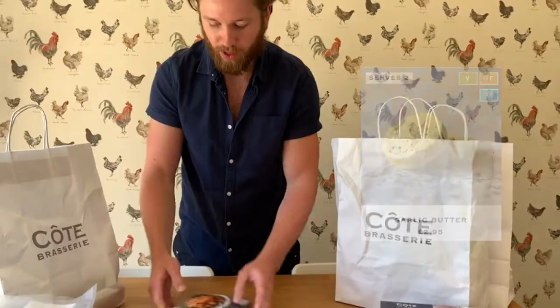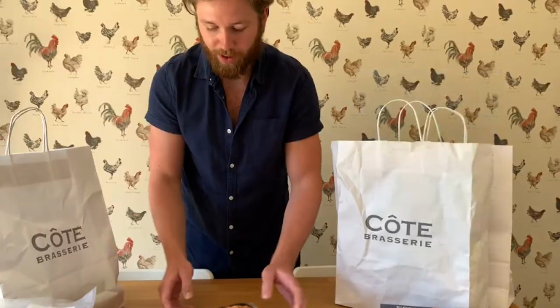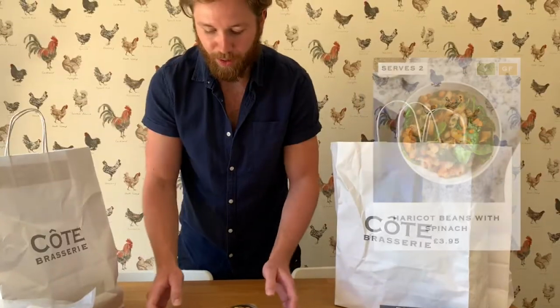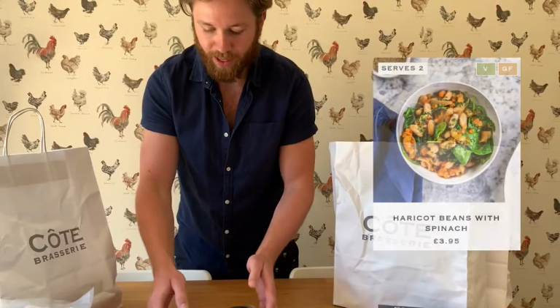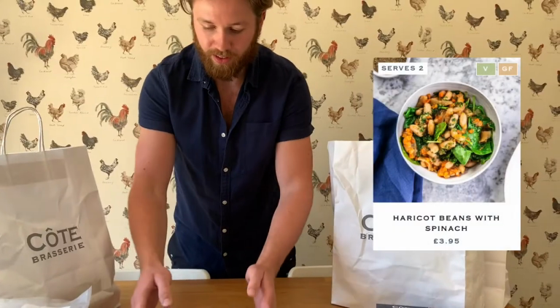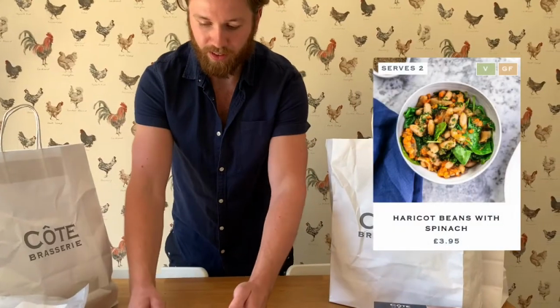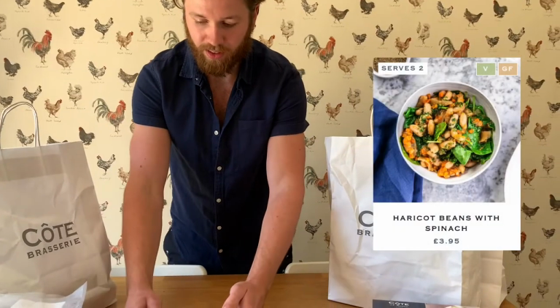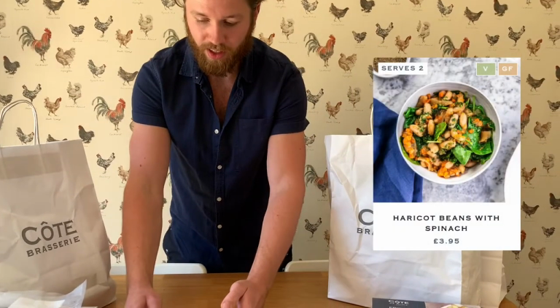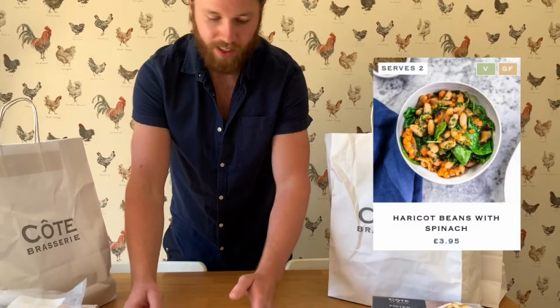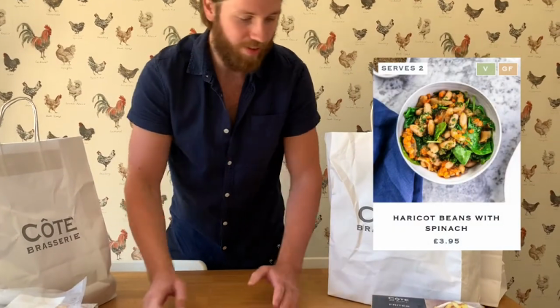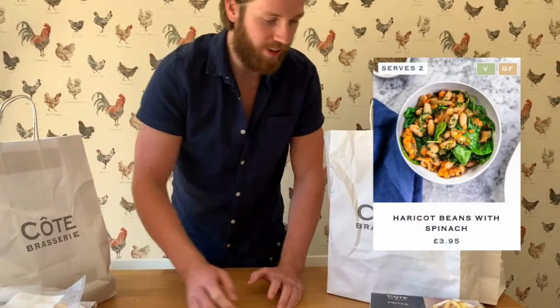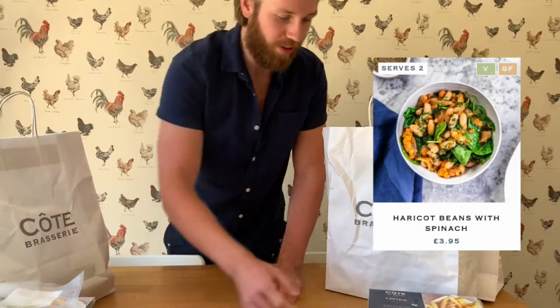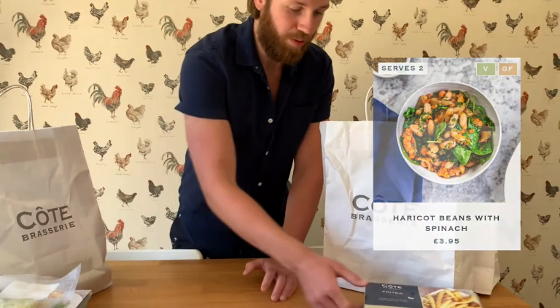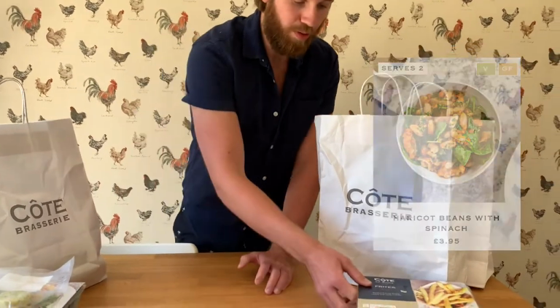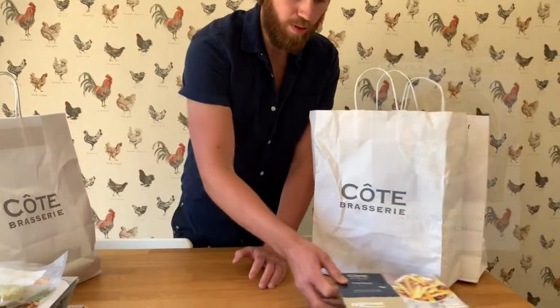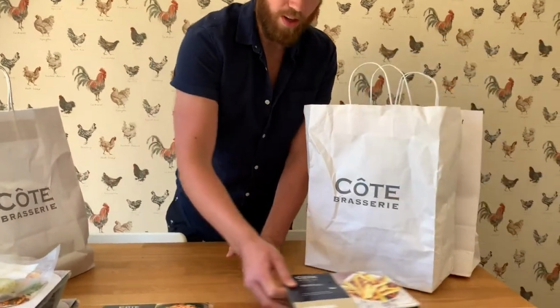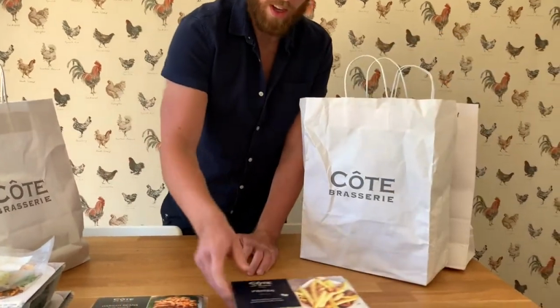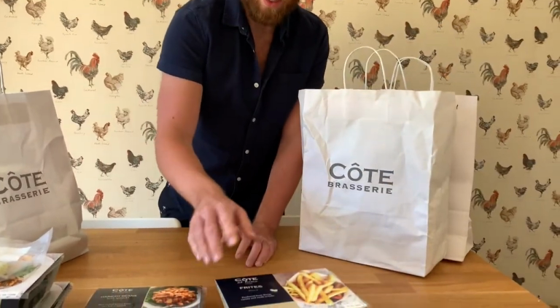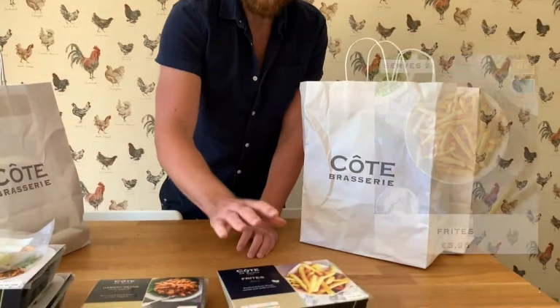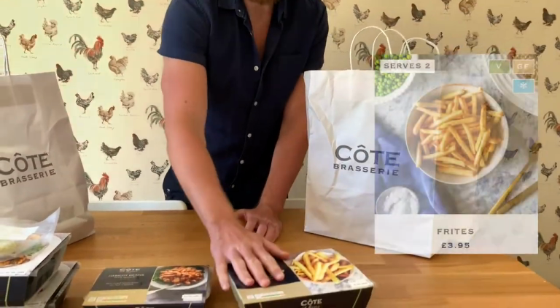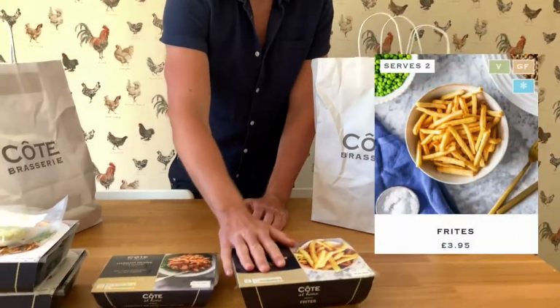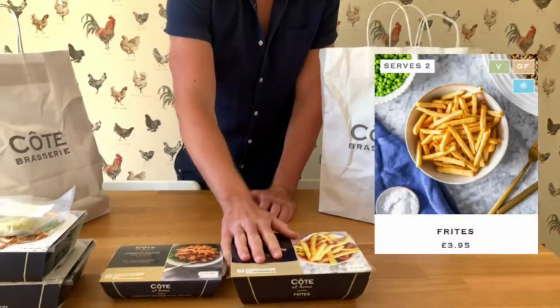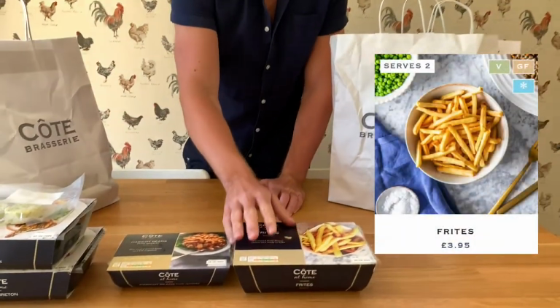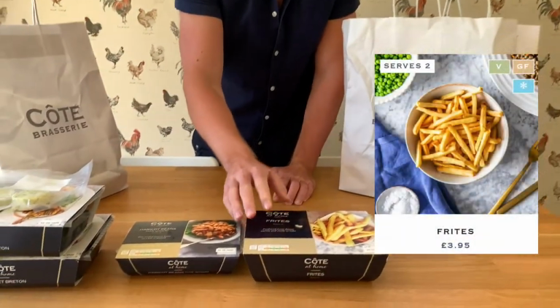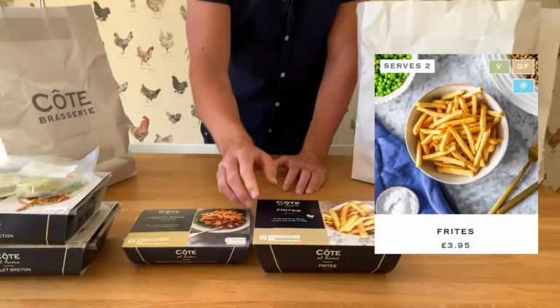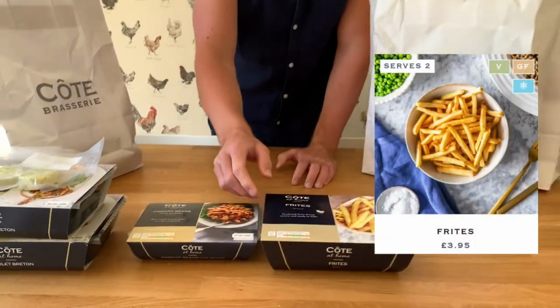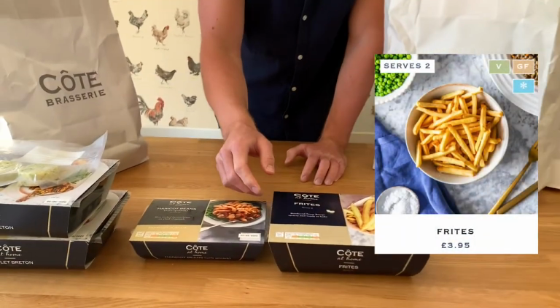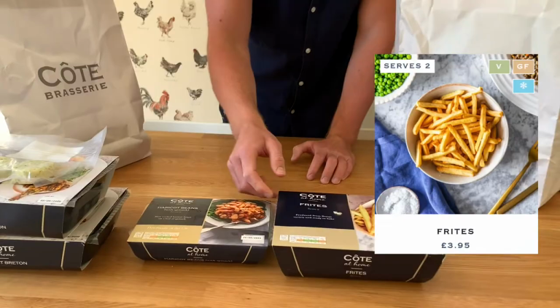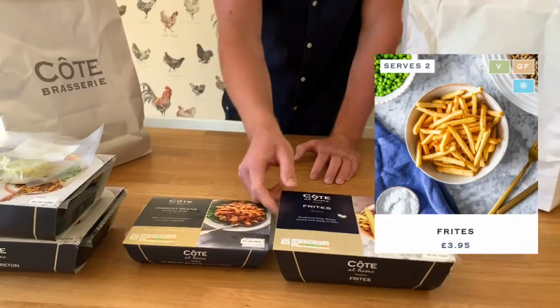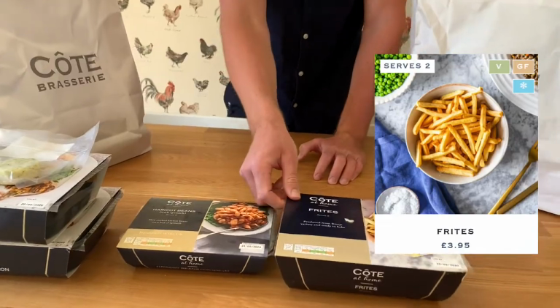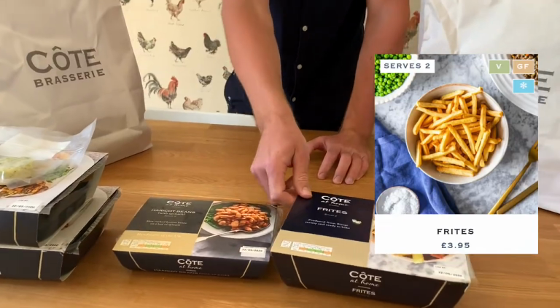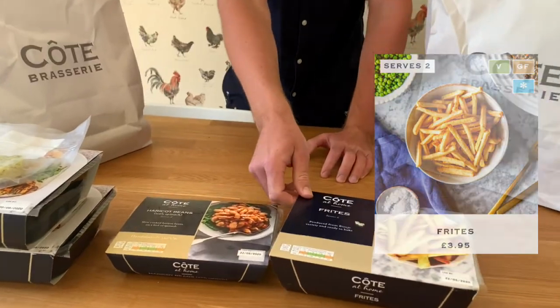Haricot beans on the side — haven't had those before. And then the fries, which are fantastic too.